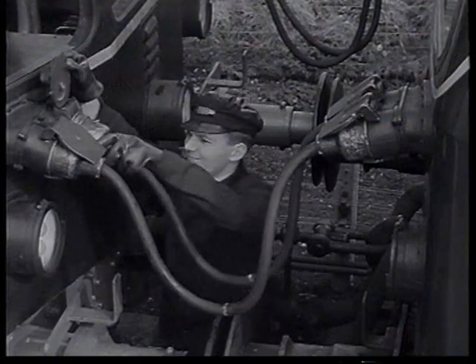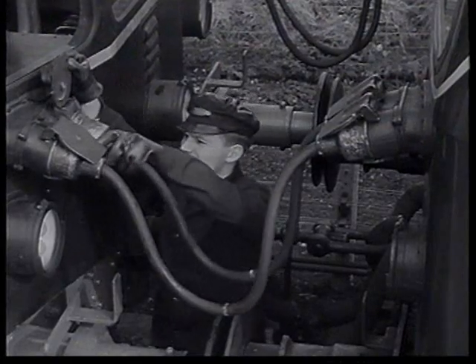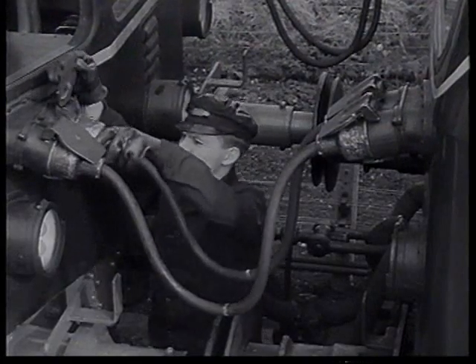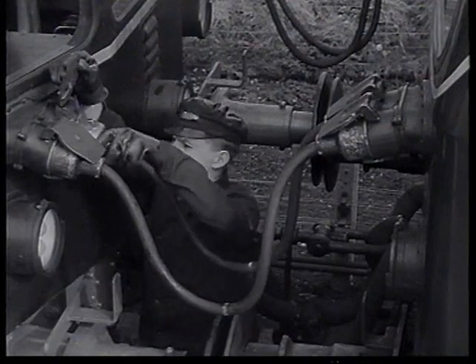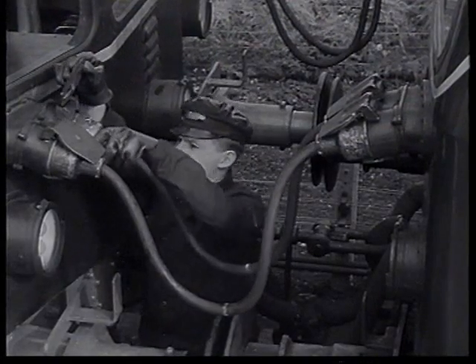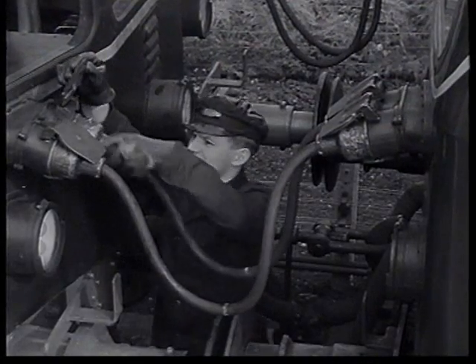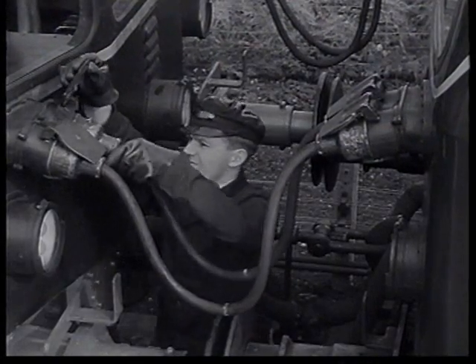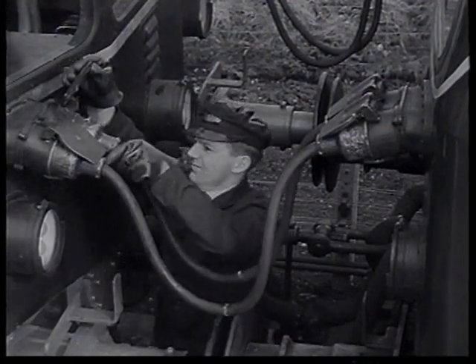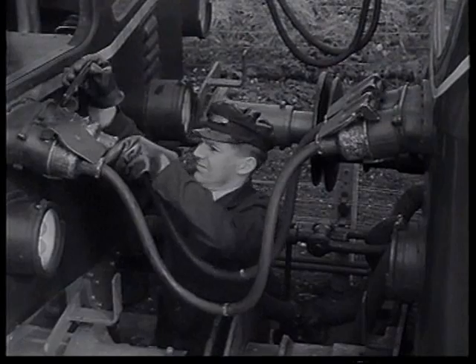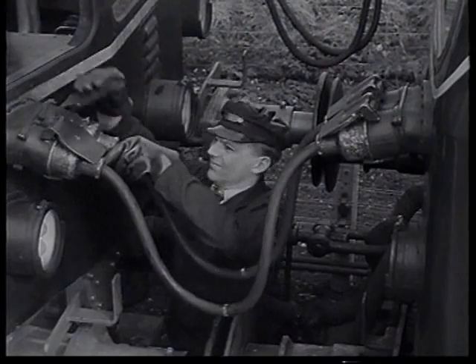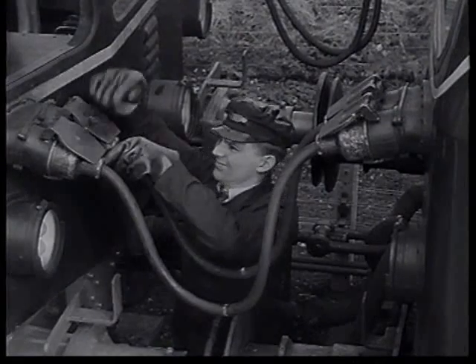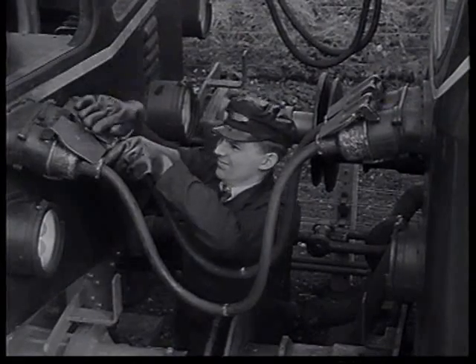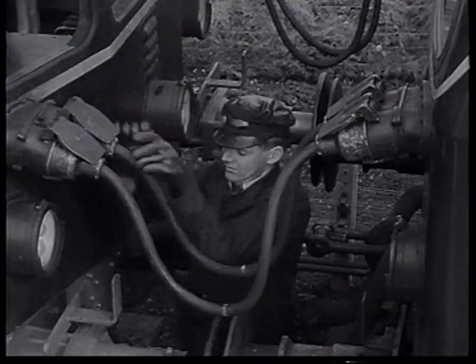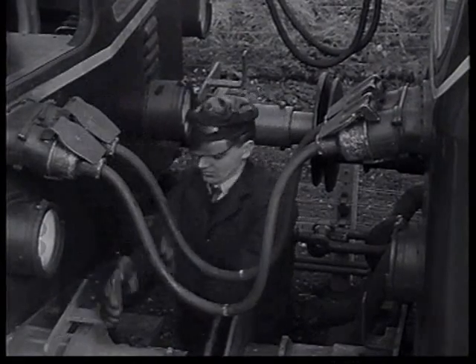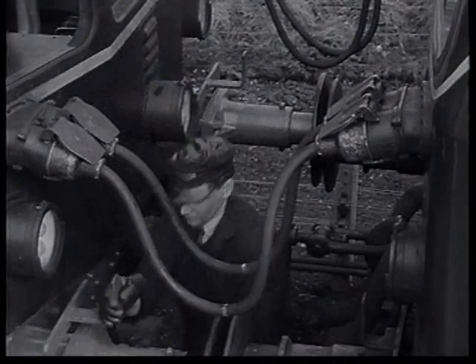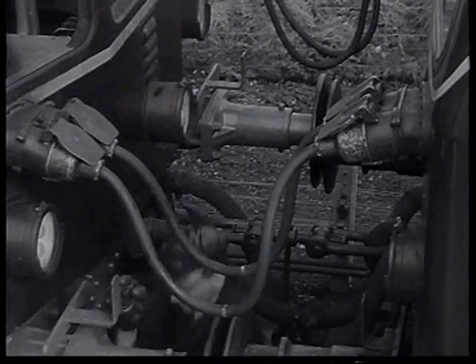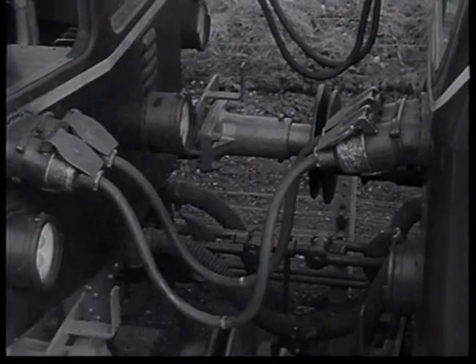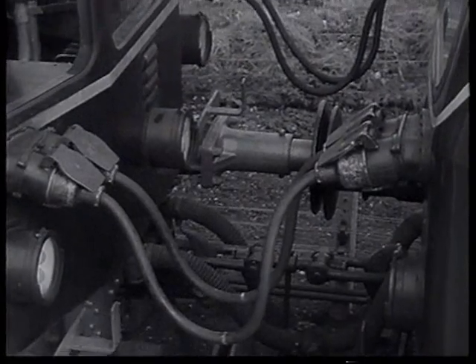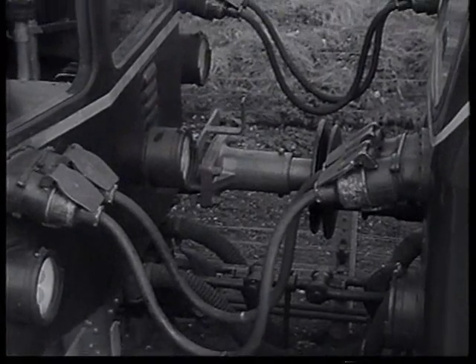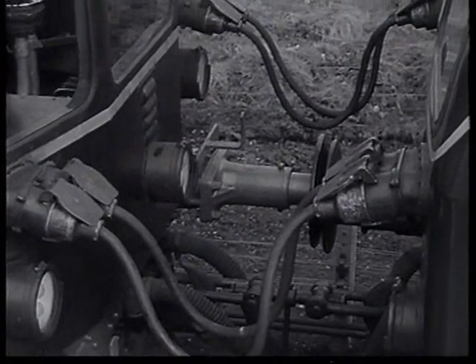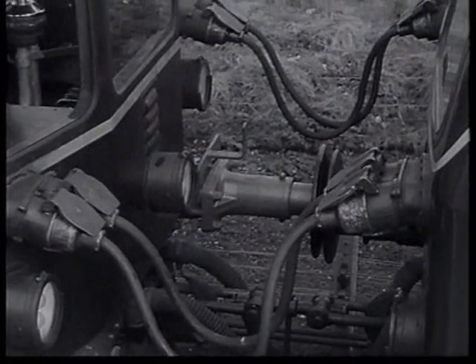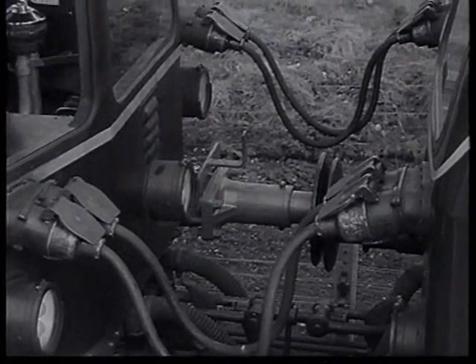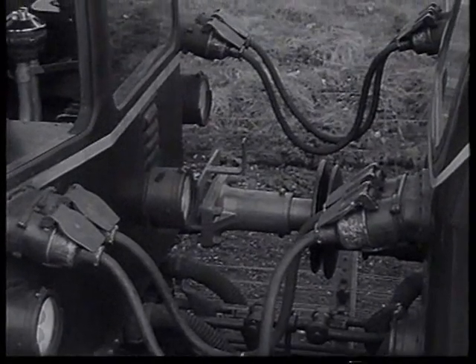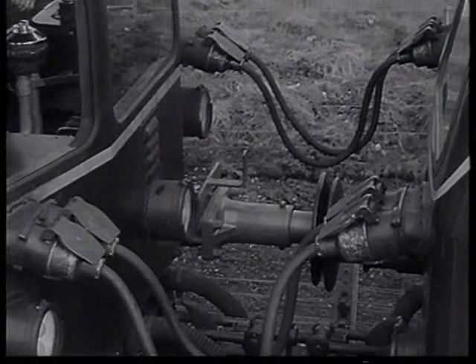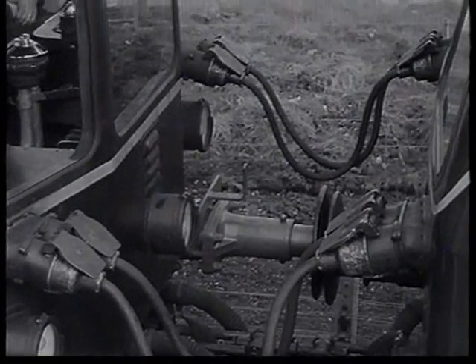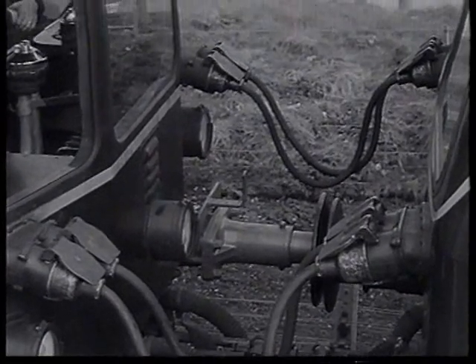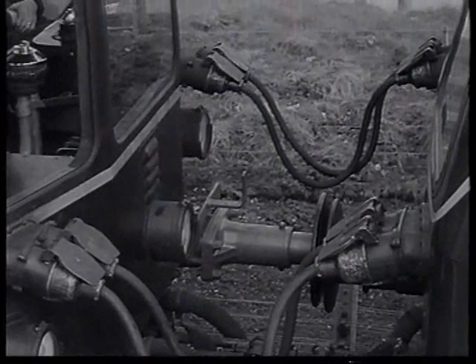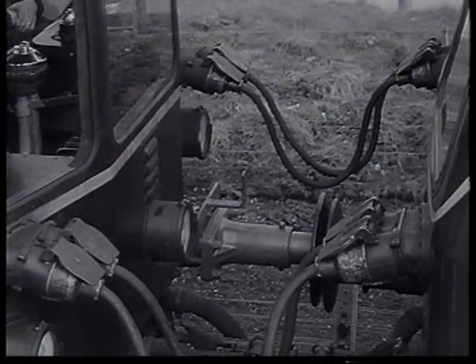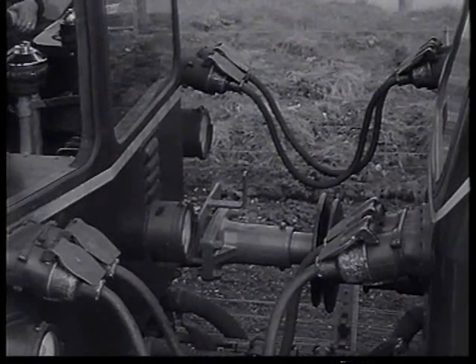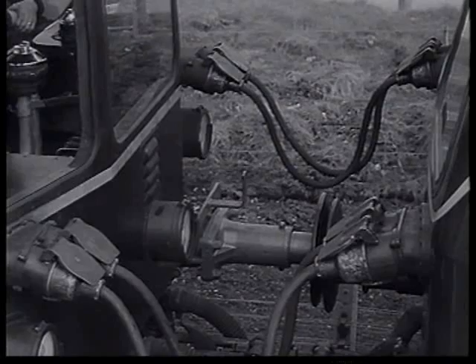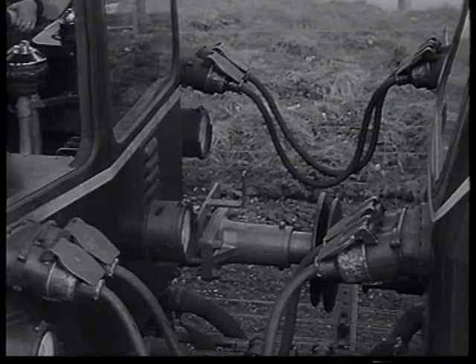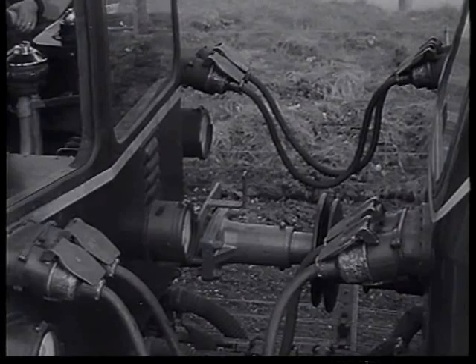Up to four two-car sets with a maximum of eight engines may be coupled together, and the procedure in each case is the same as you have just seen.